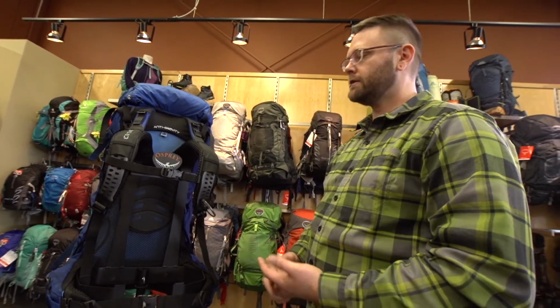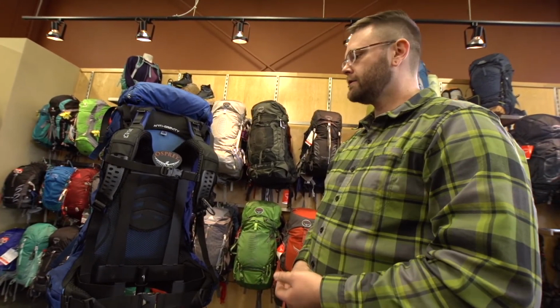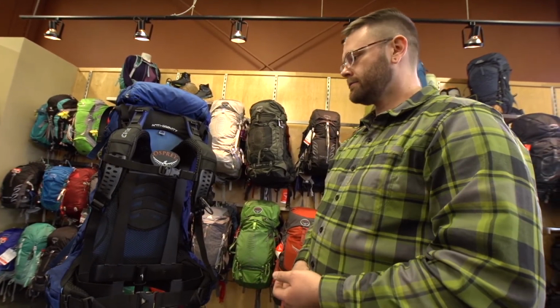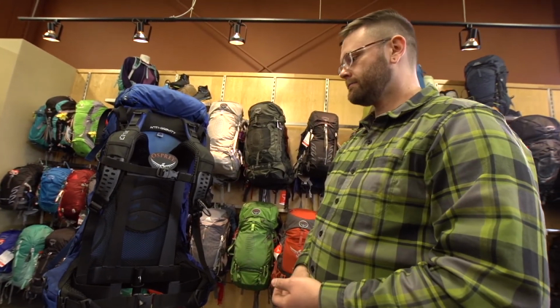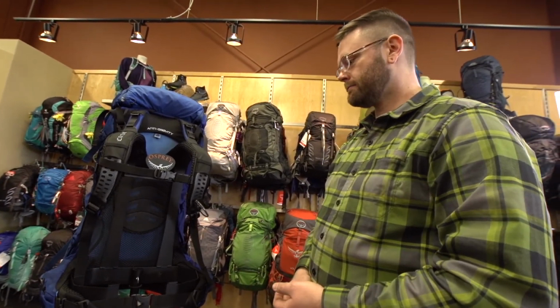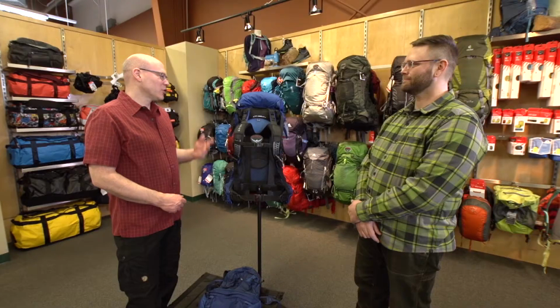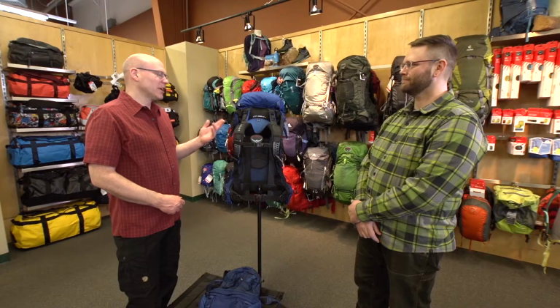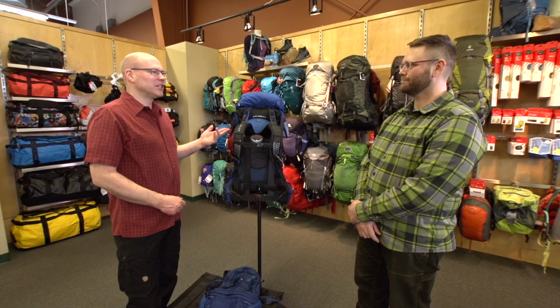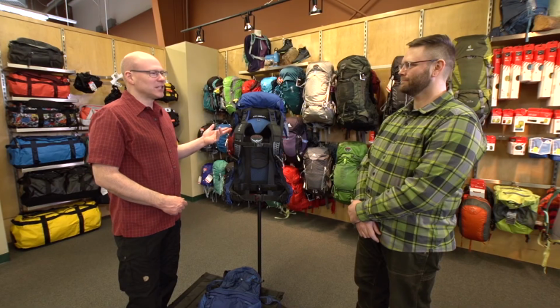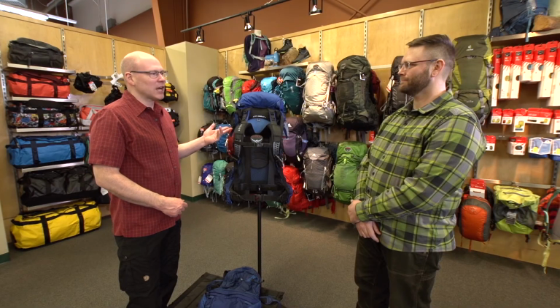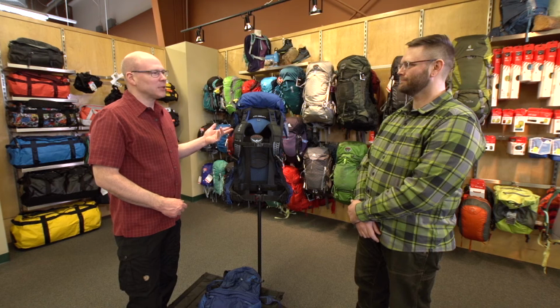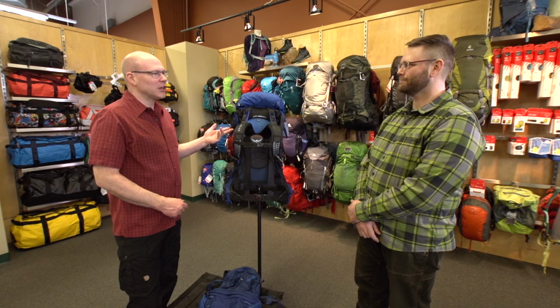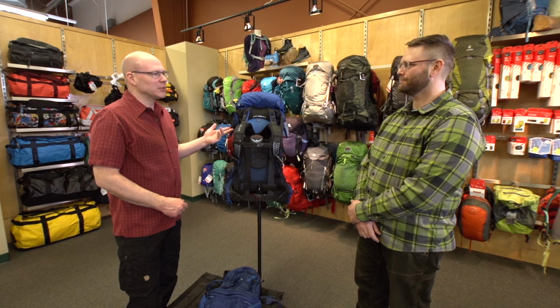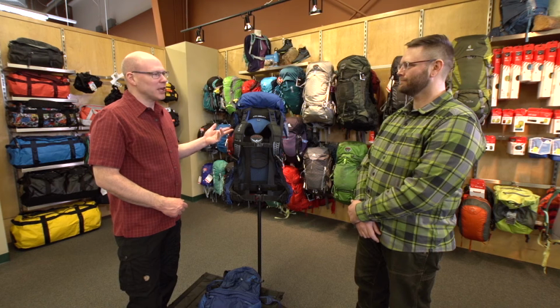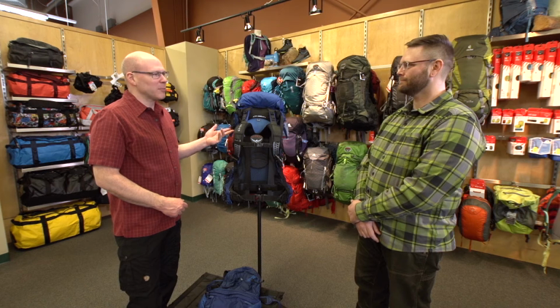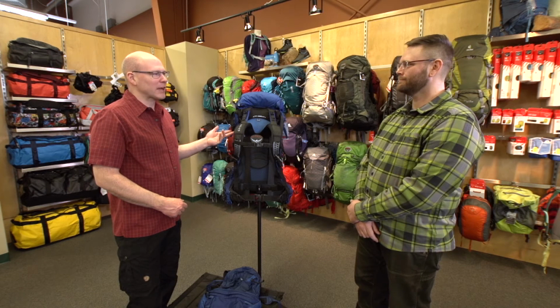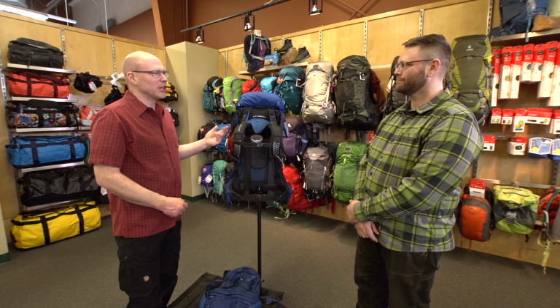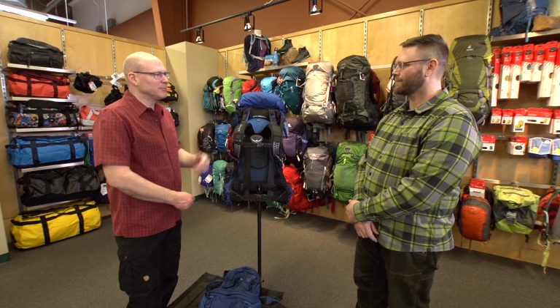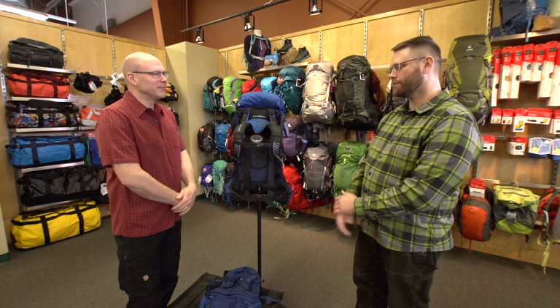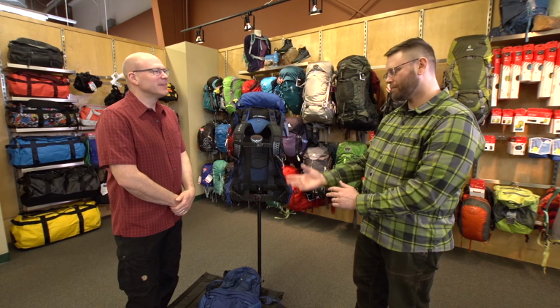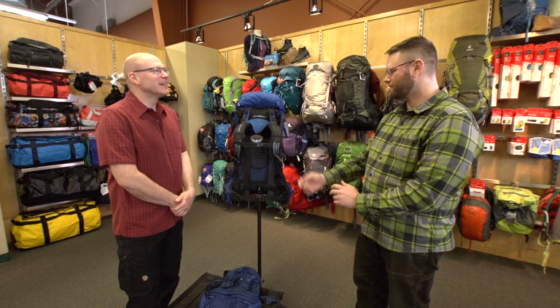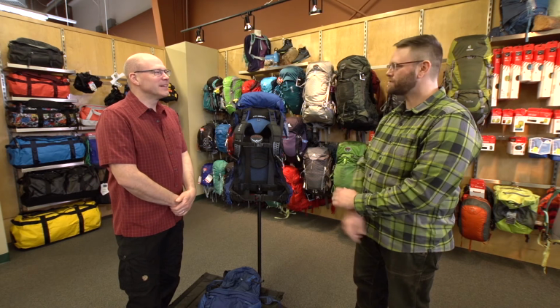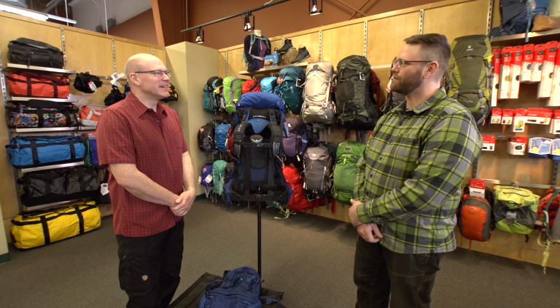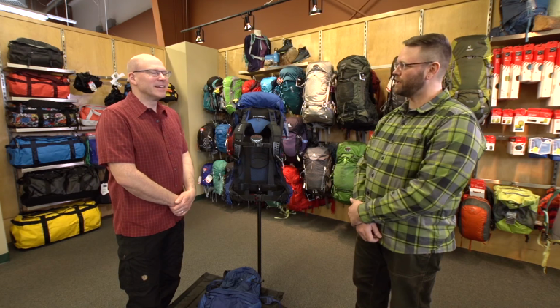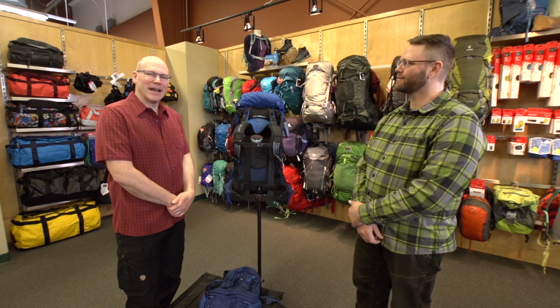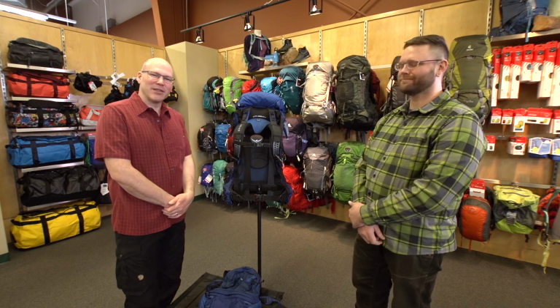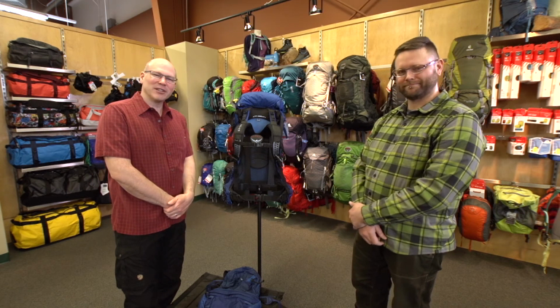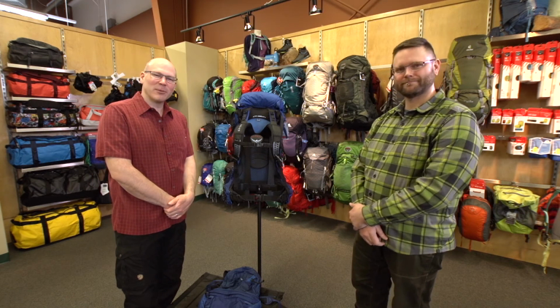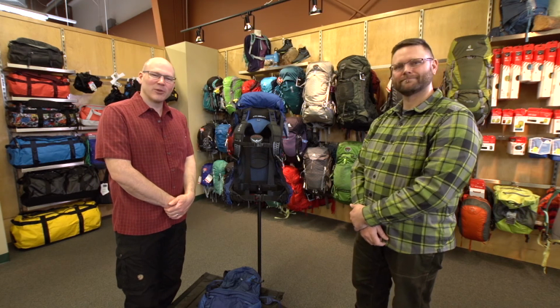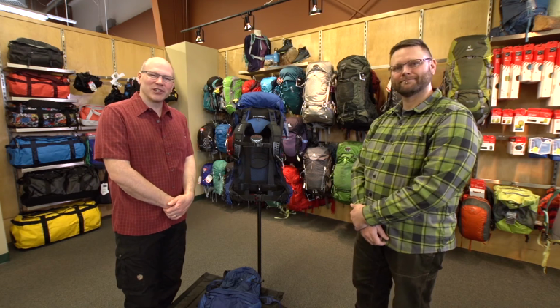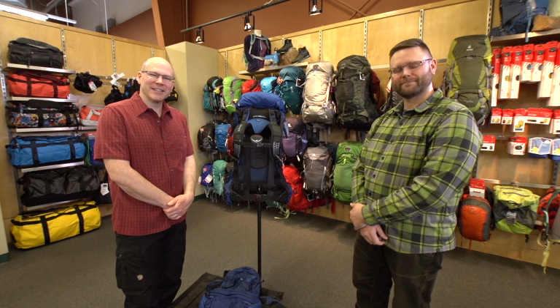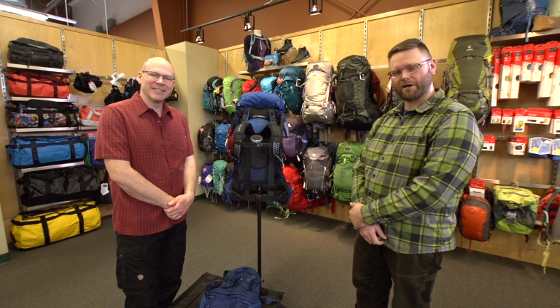Sean, thanks very much for showing us this updated Osprey Aether pack today. It was my pleasure — thanks for having me, Doug. And thanks very much for watching. Take care.